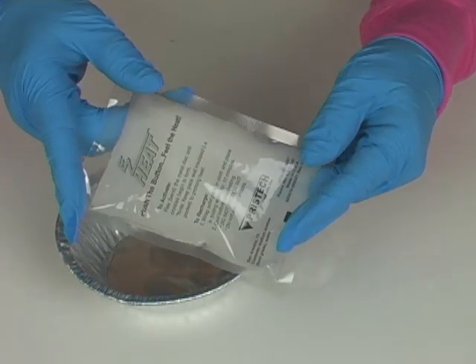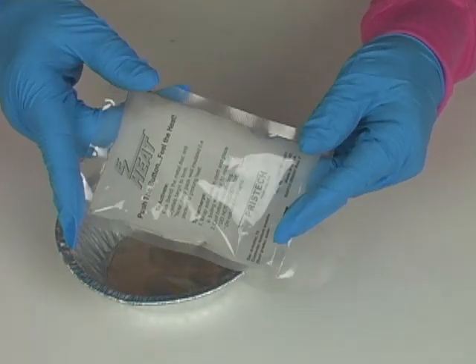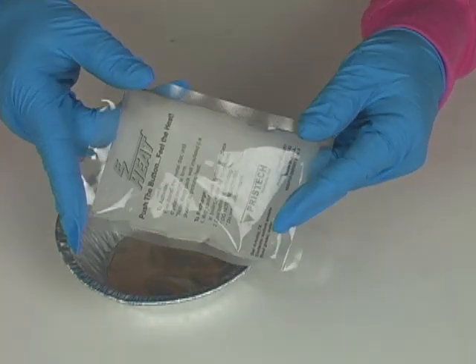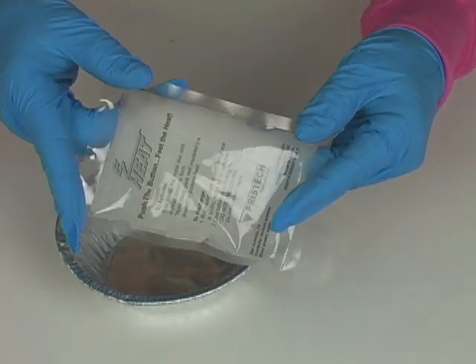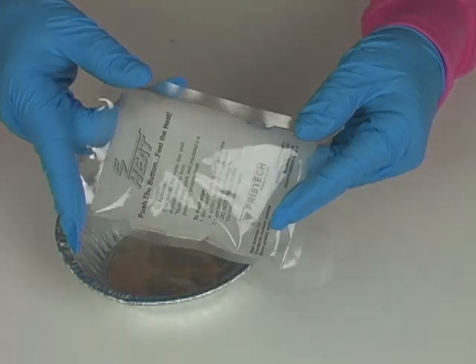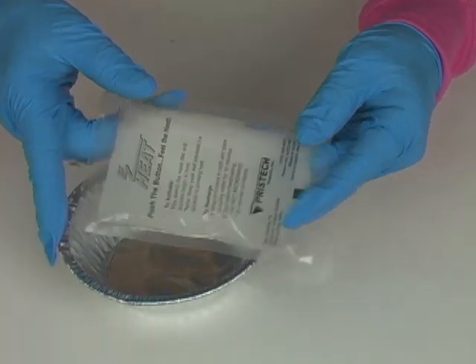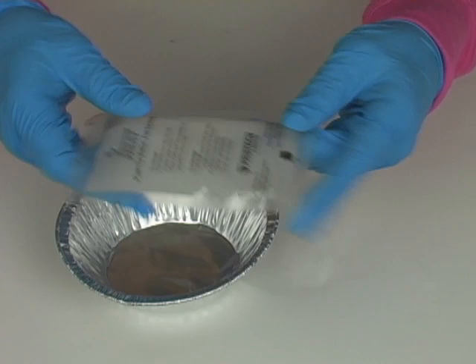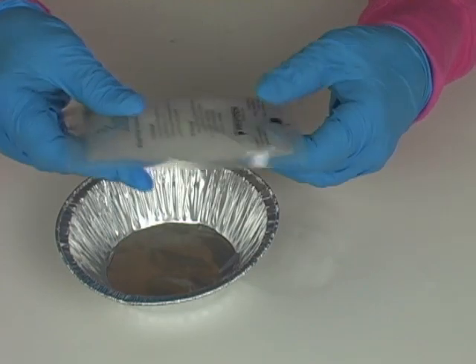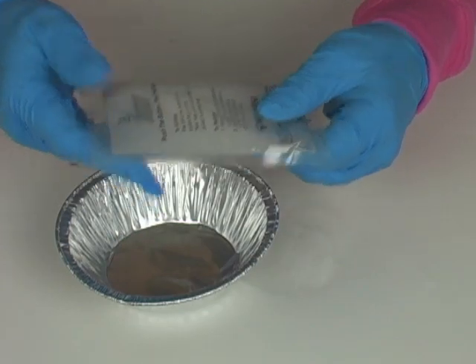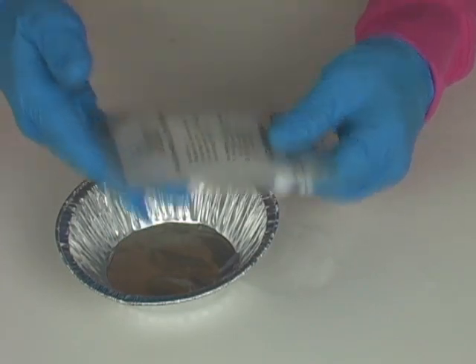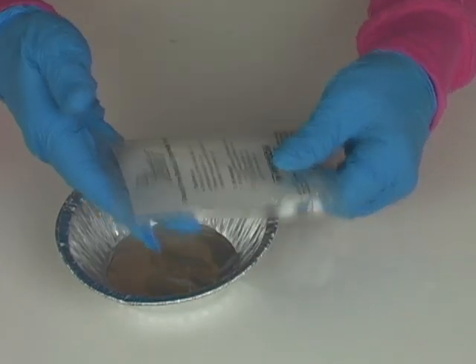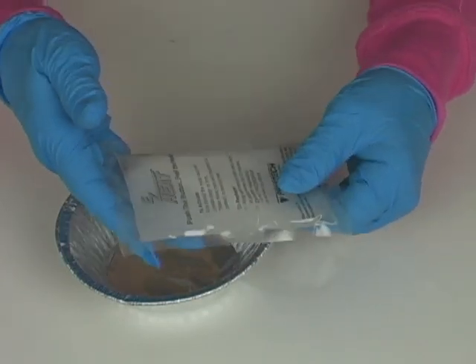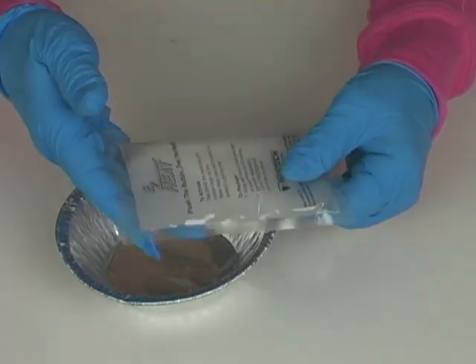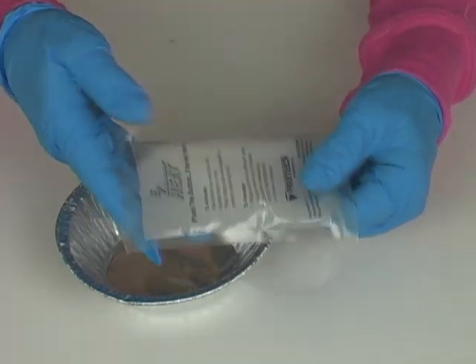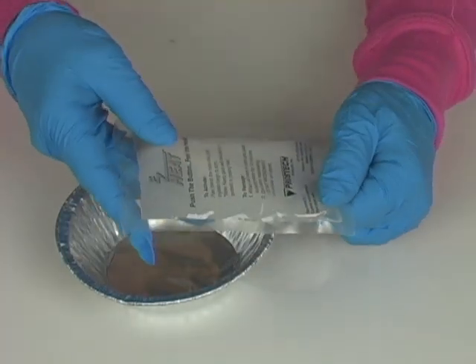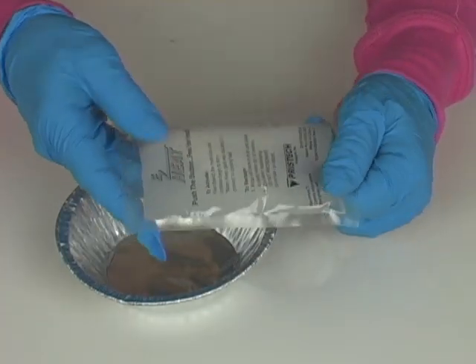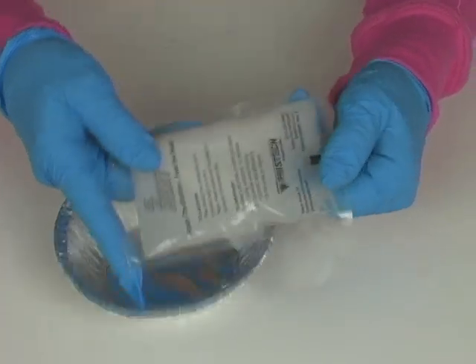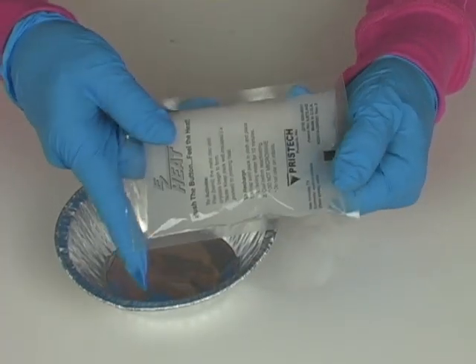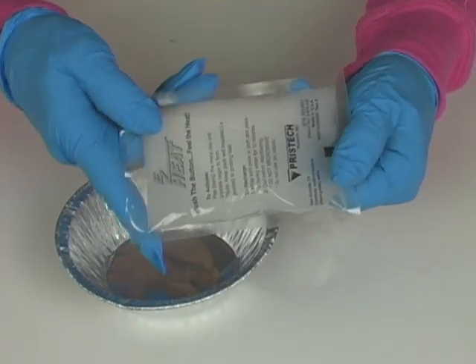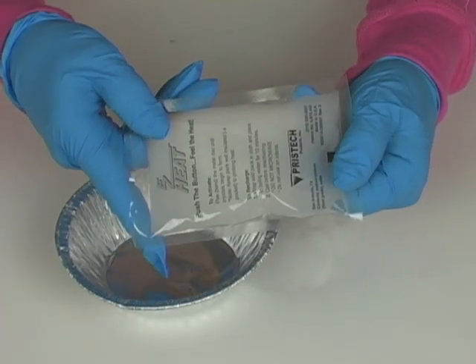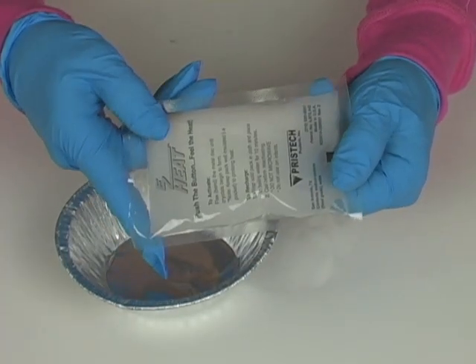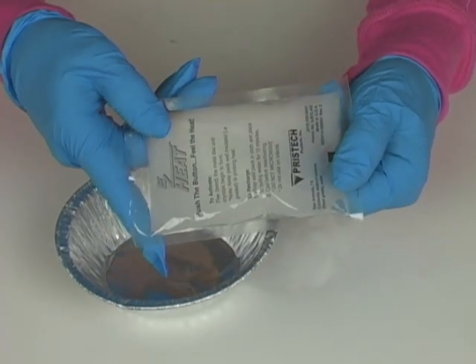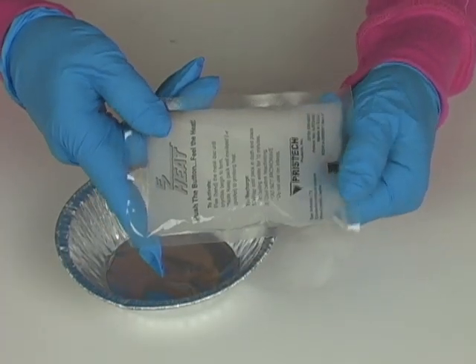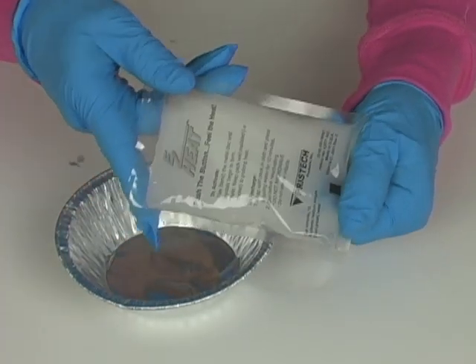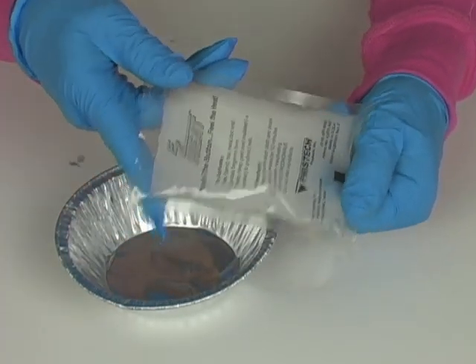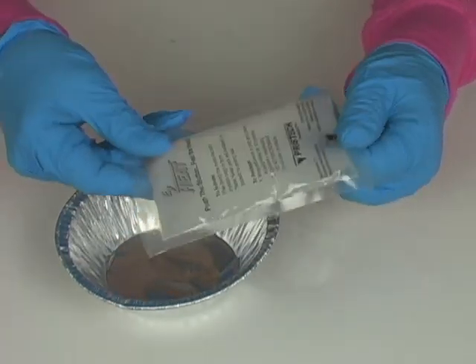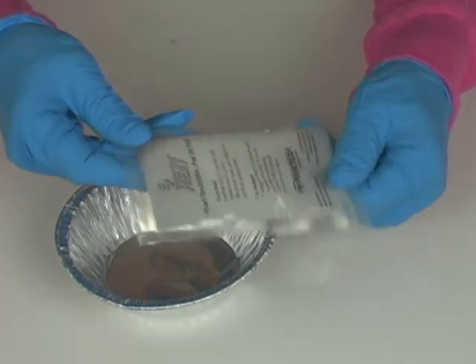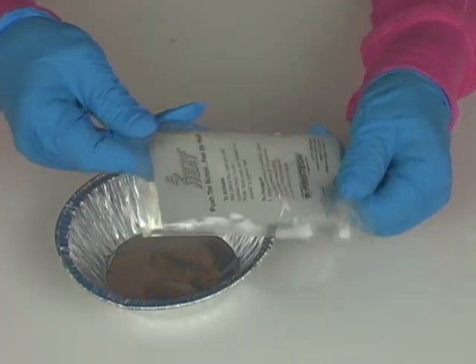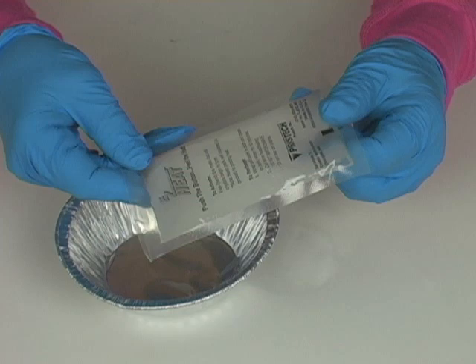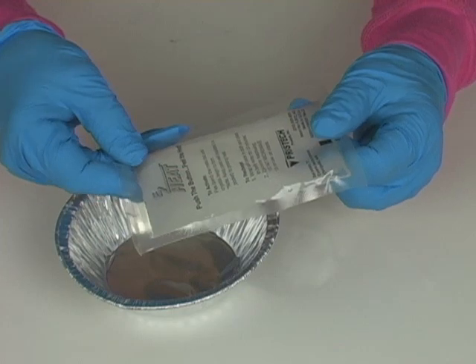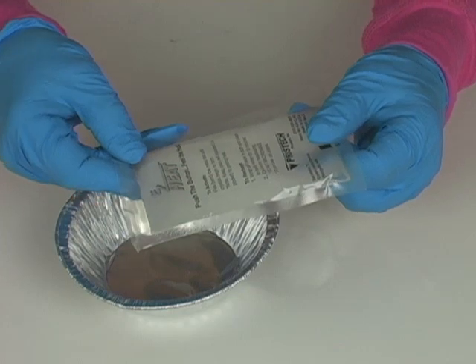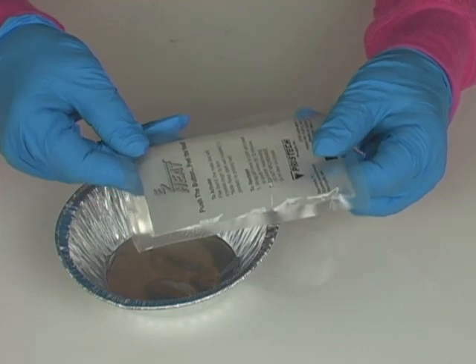It will turn back into a liquid. You want to make sure it comes back to room temperature before you activate it again, and that way it will give you a nice long life.